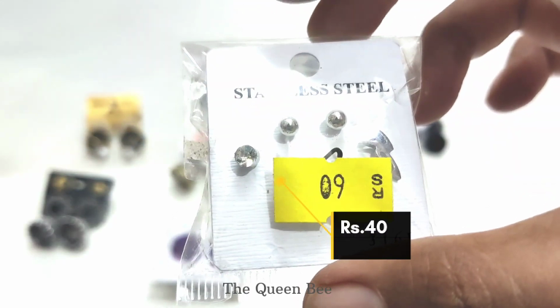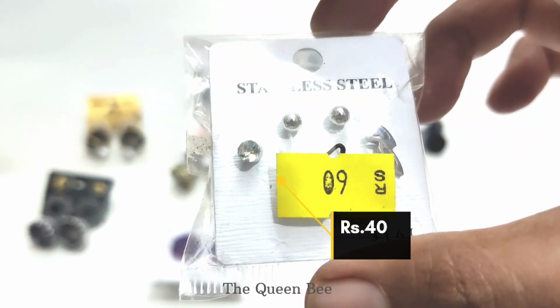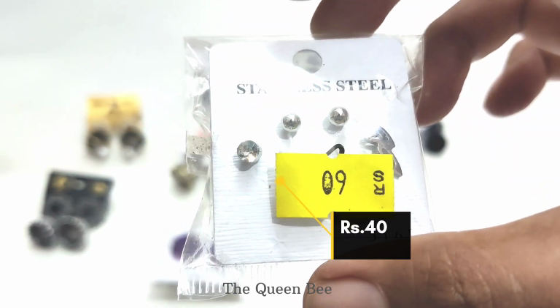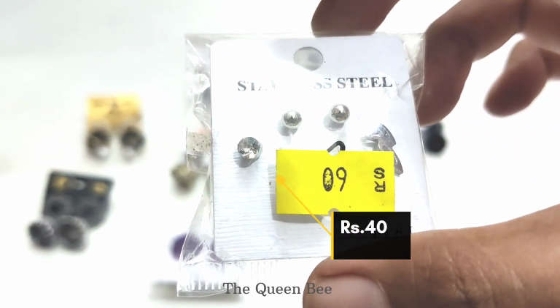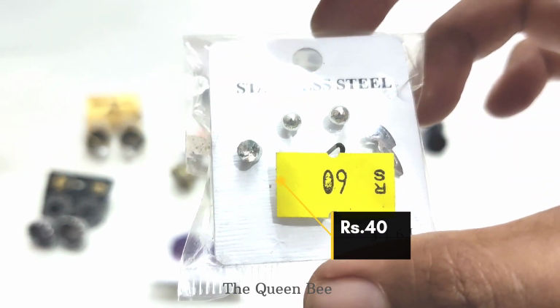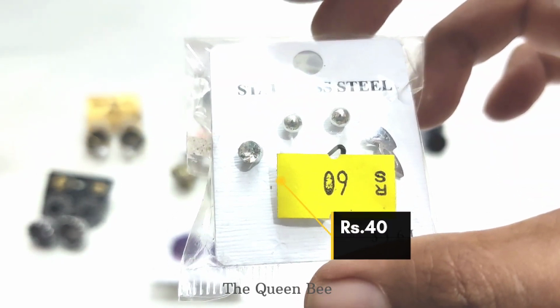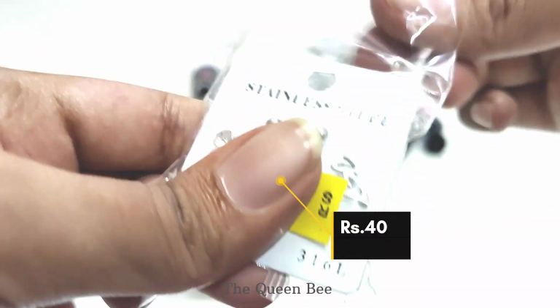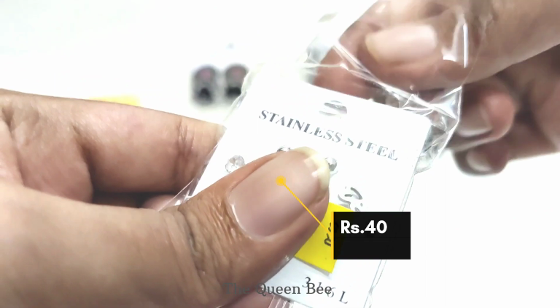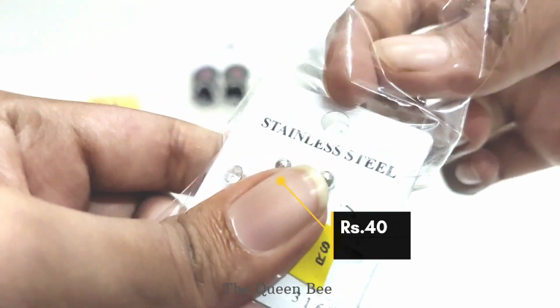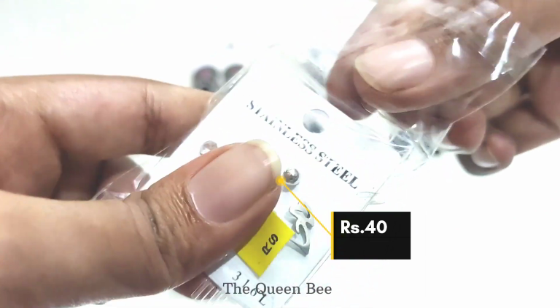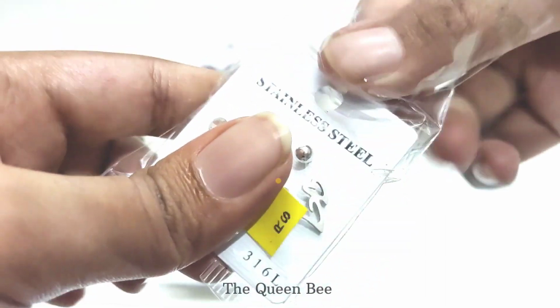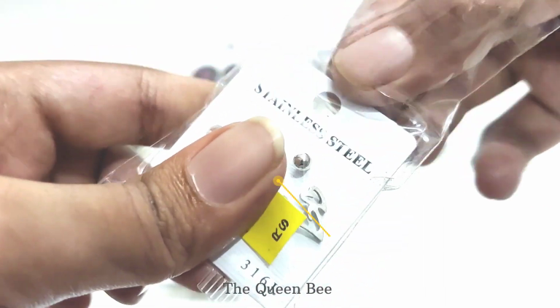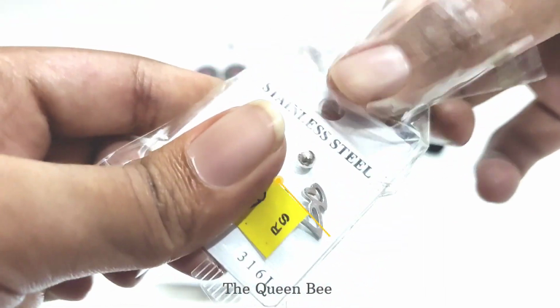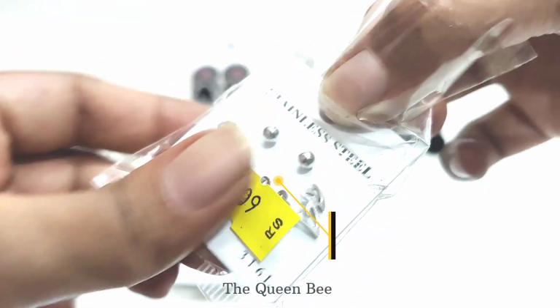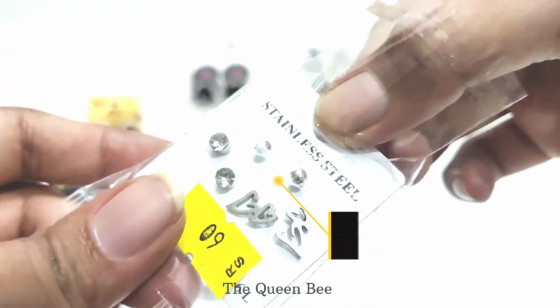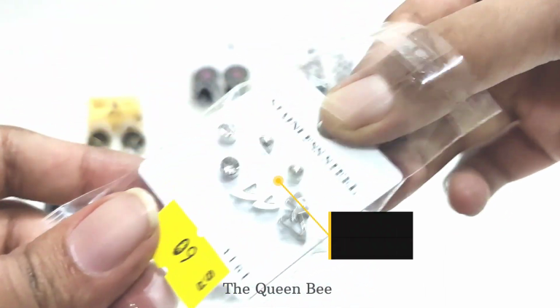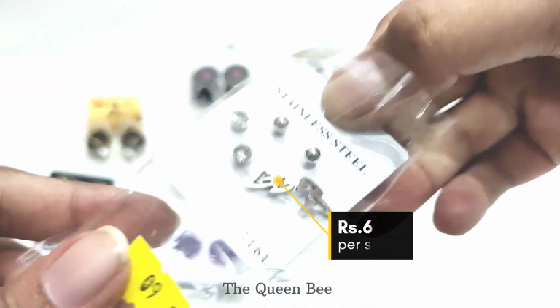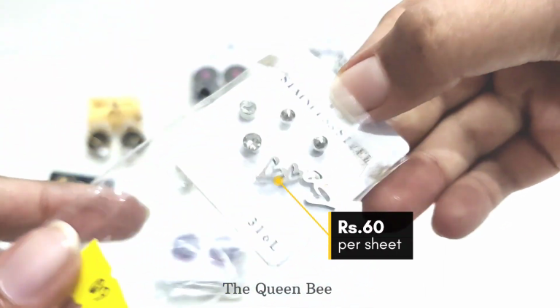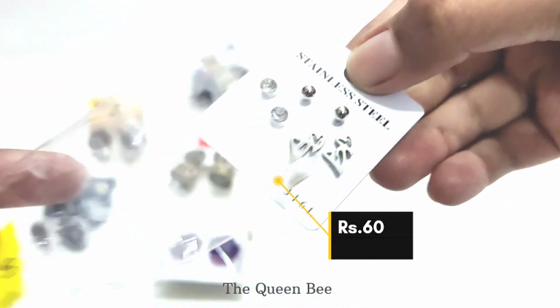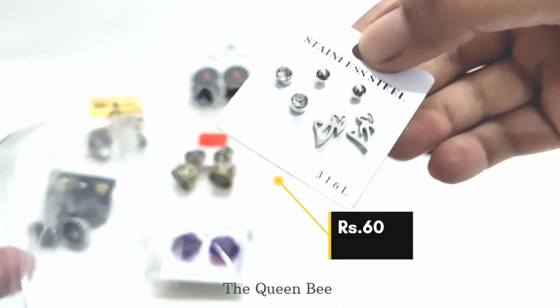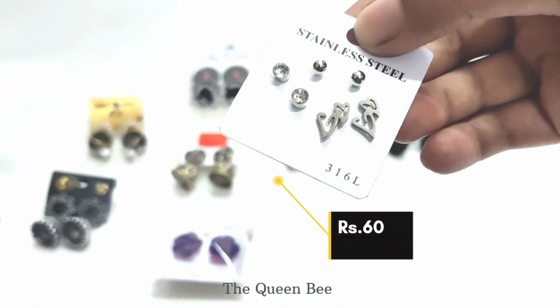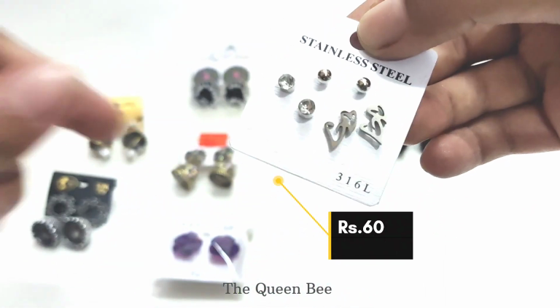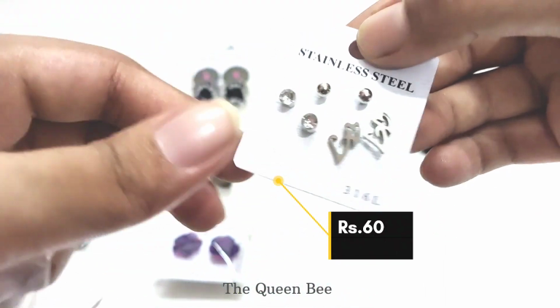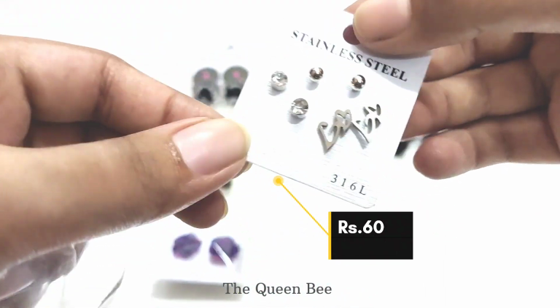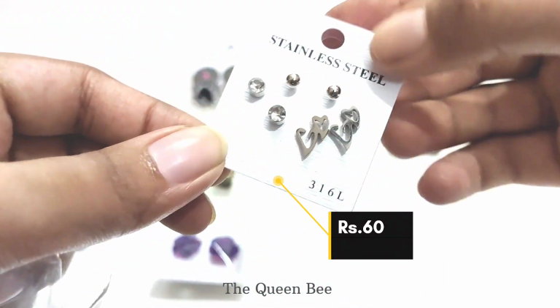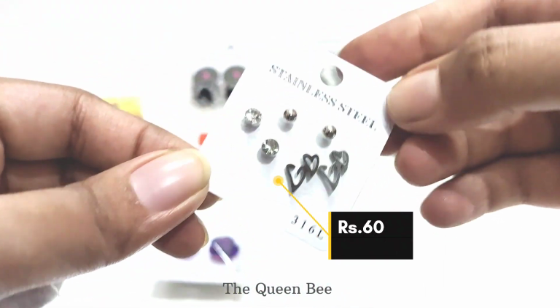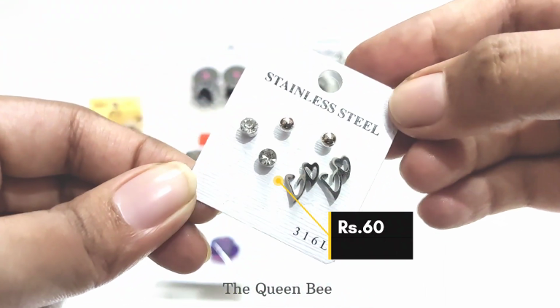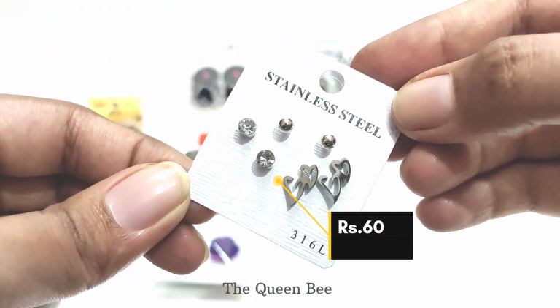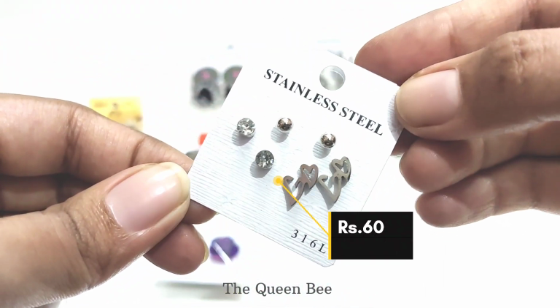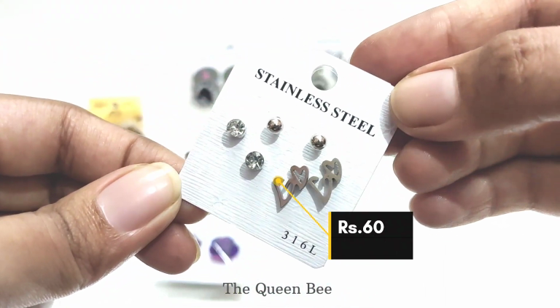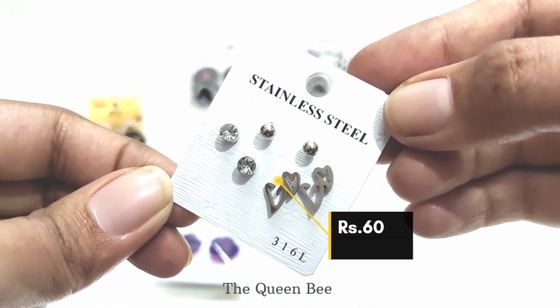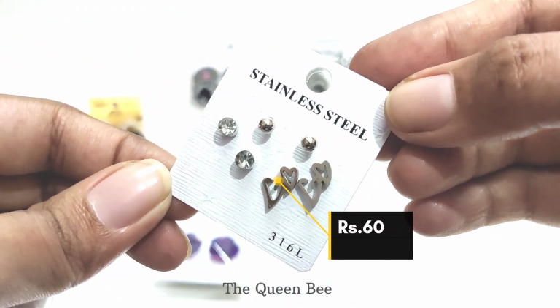Next one is a set of 3 silver studs. The quality looks super good. It cost 60 rupees.